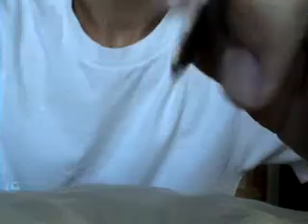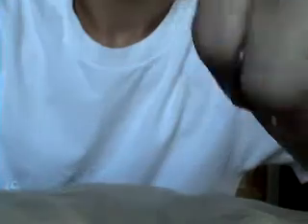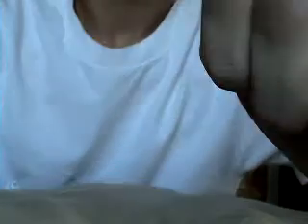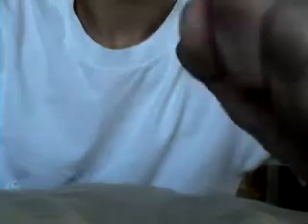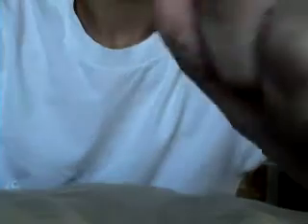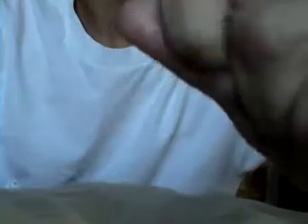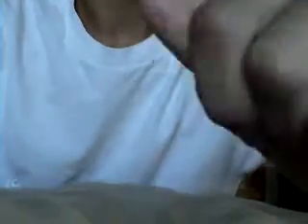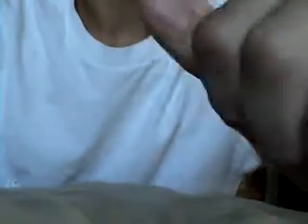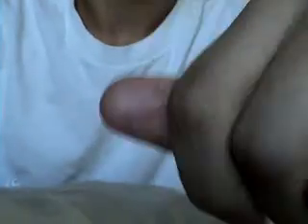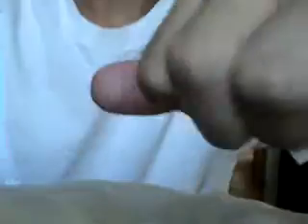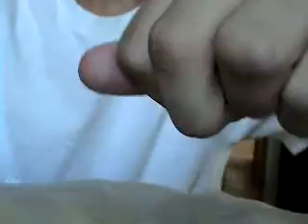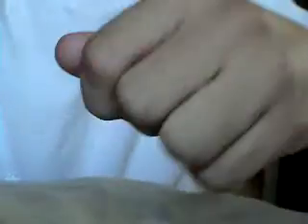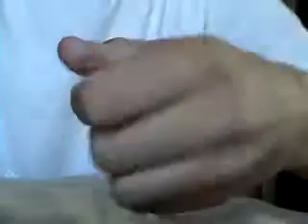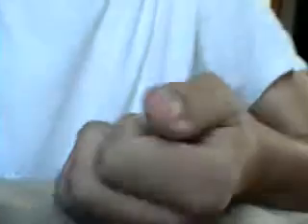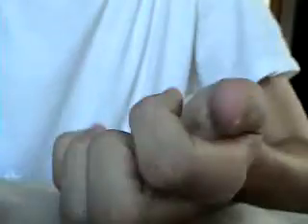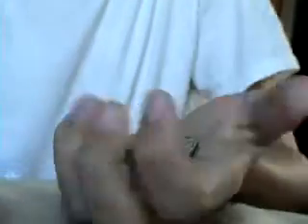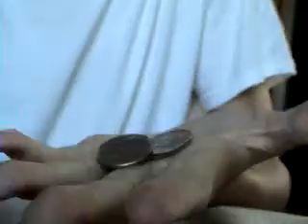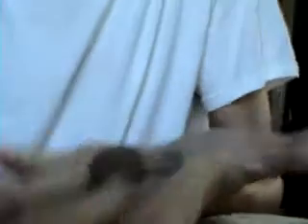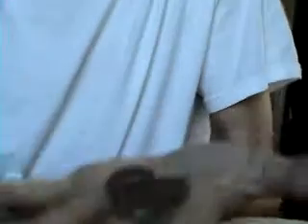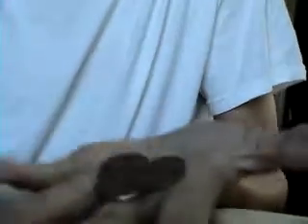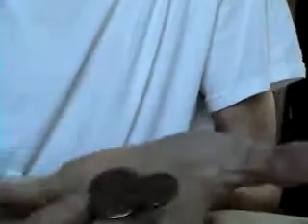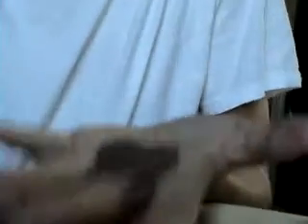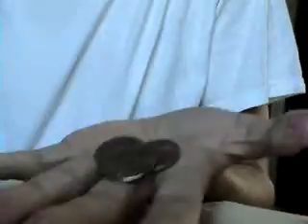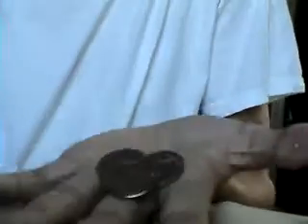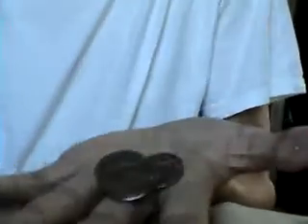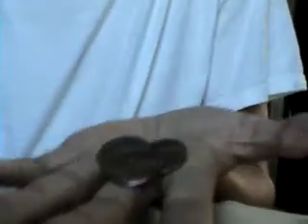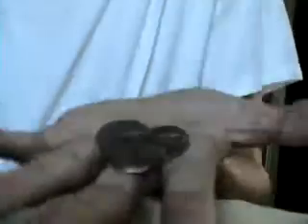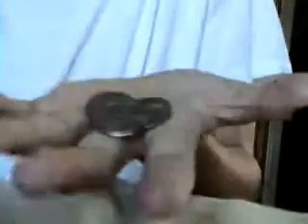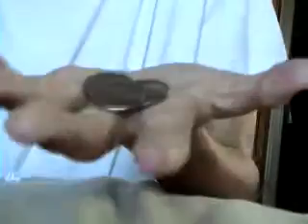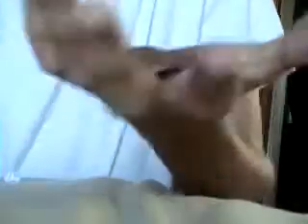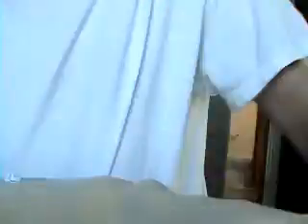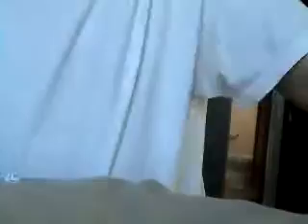And you put it in your hand really fast. Like, 'oh, it's not three.' And you show them. So that's coin multiplication.